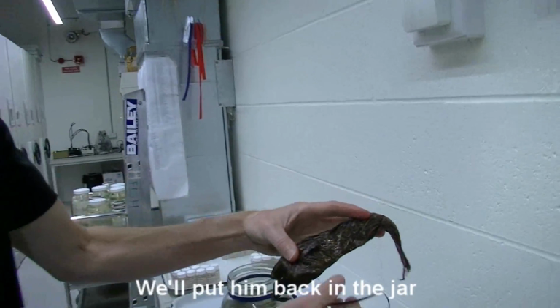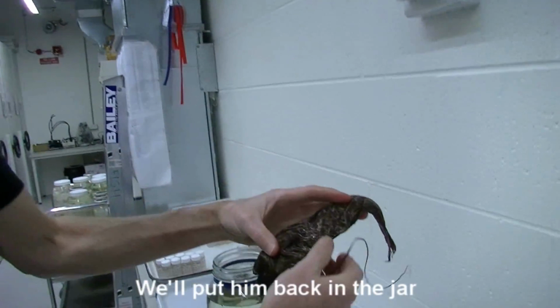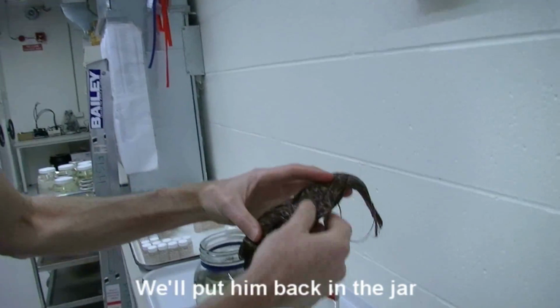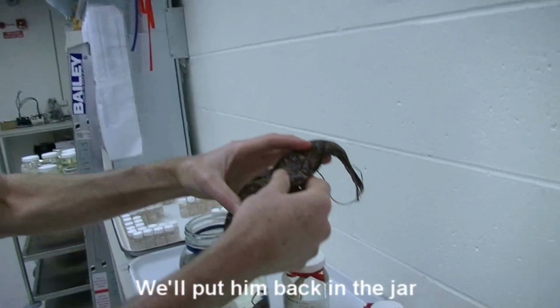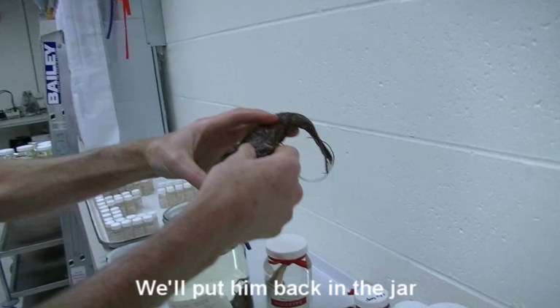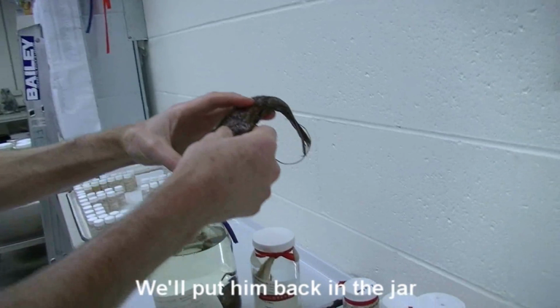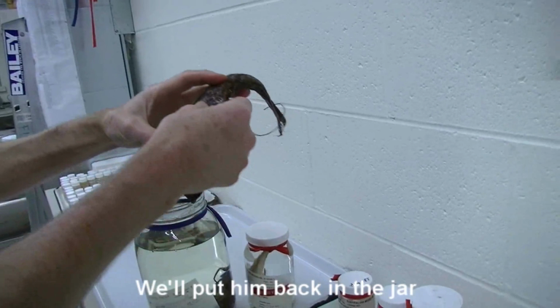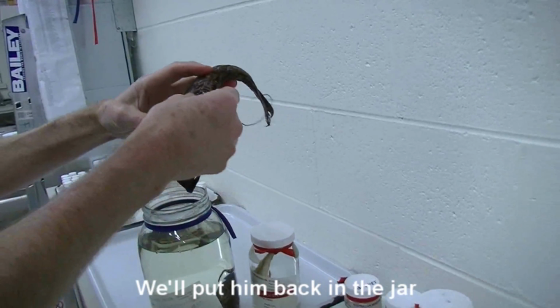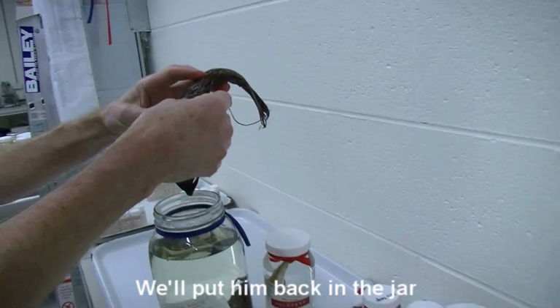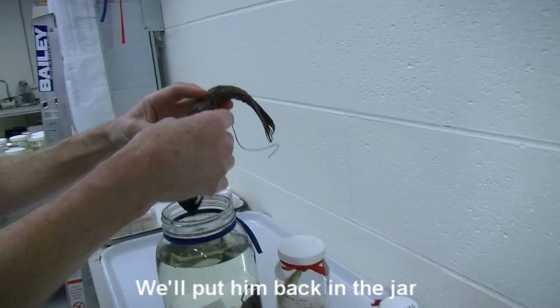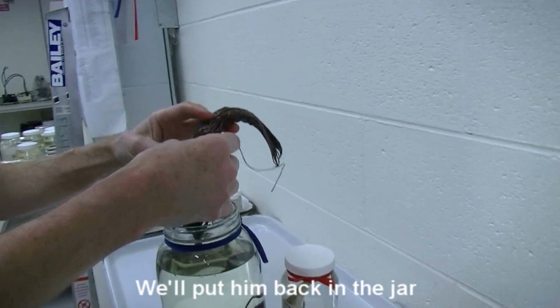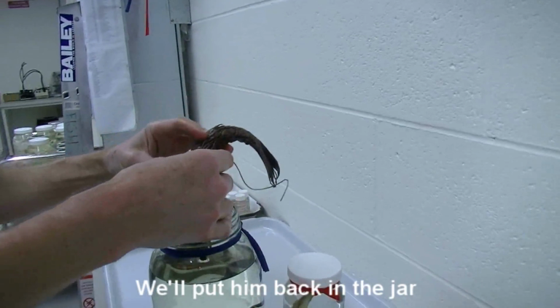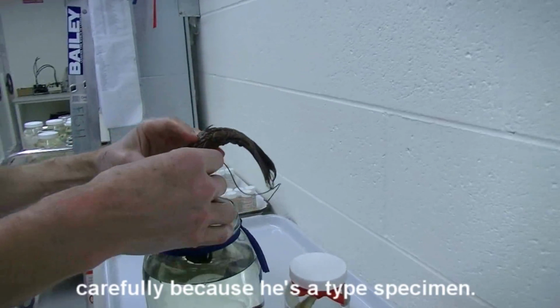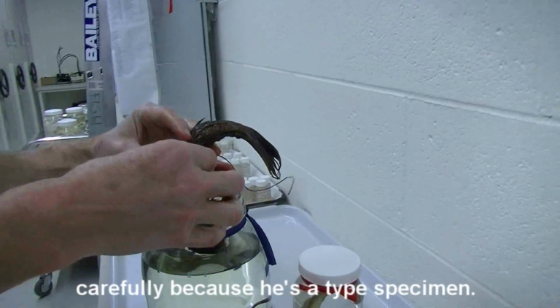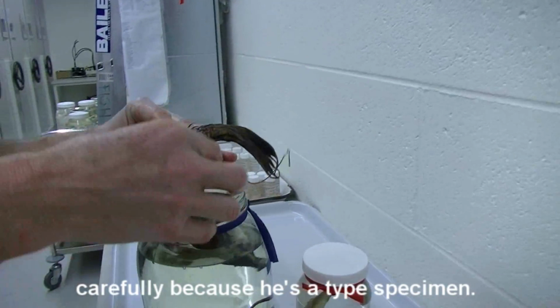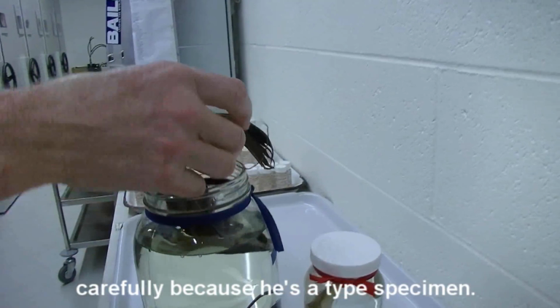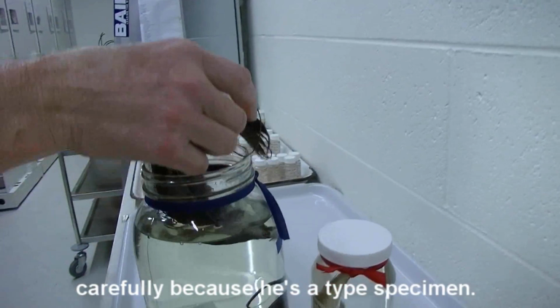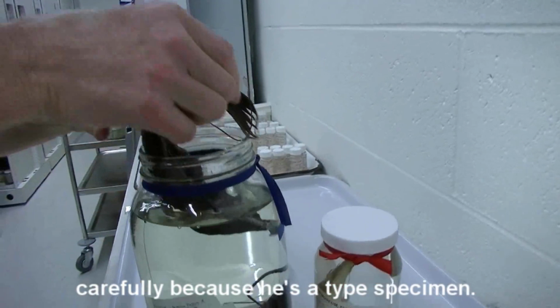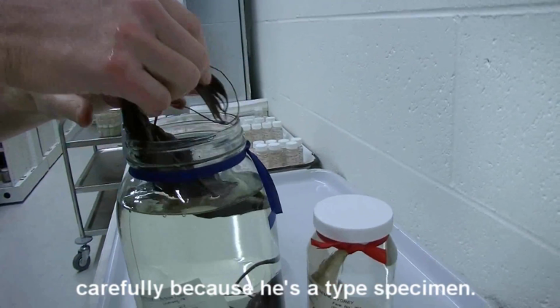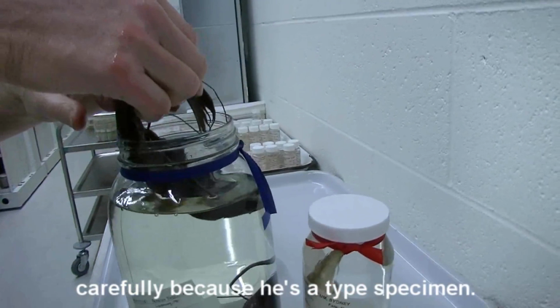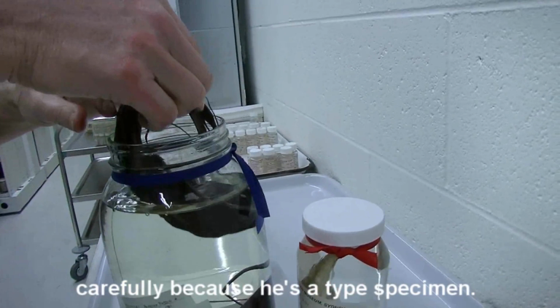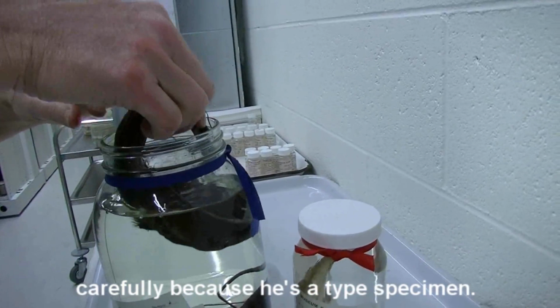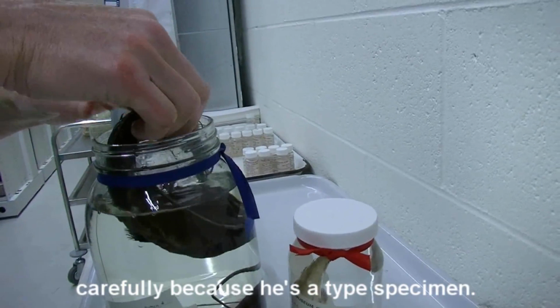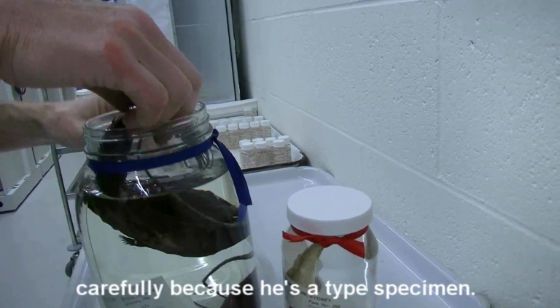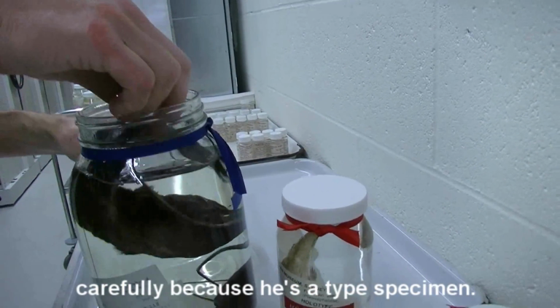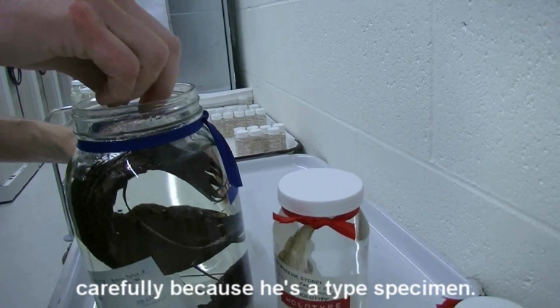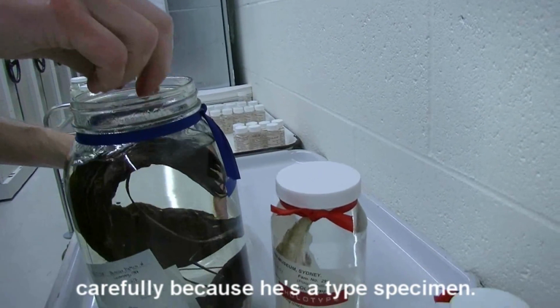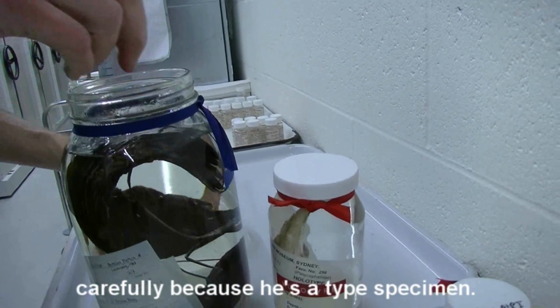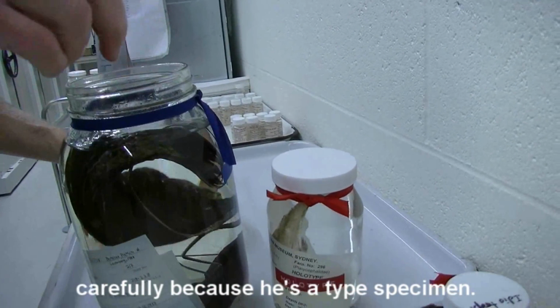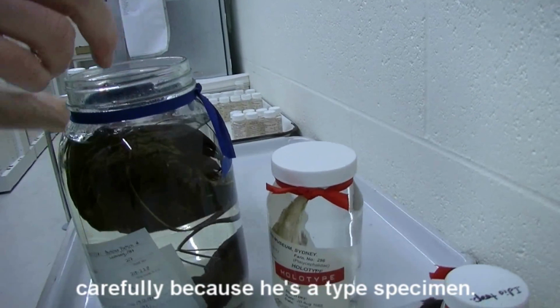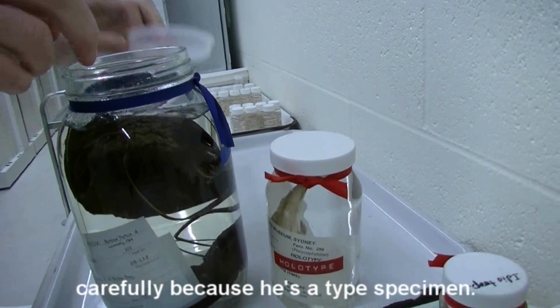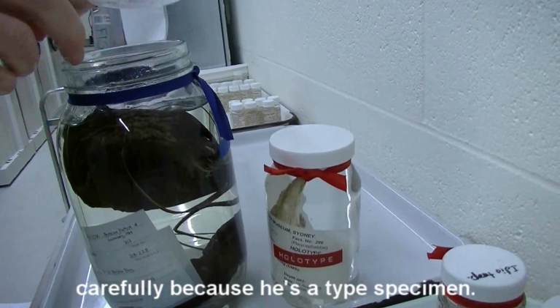We'll put him back in the jar very carefully, because he's a type specimen.